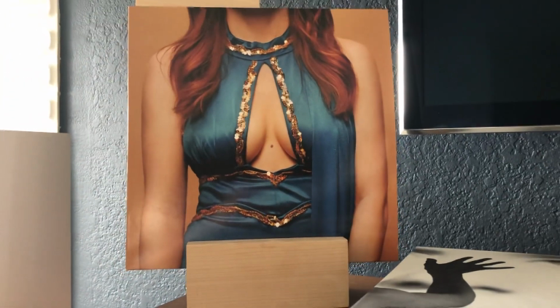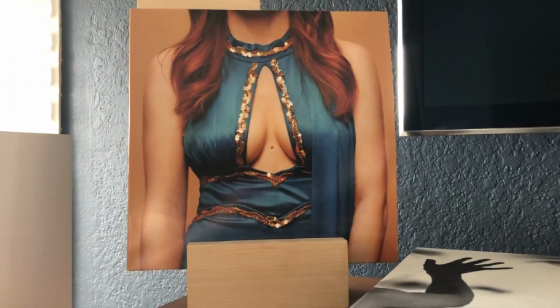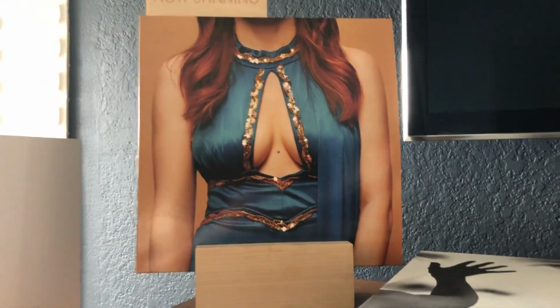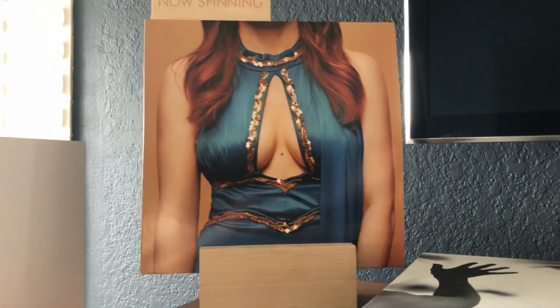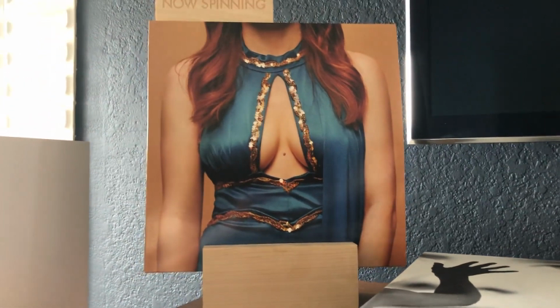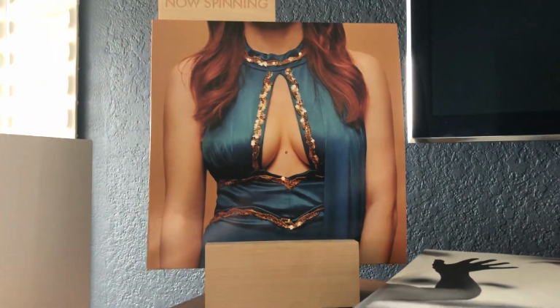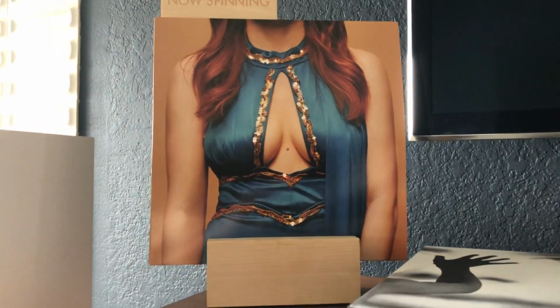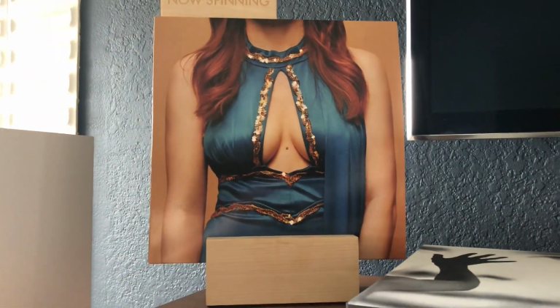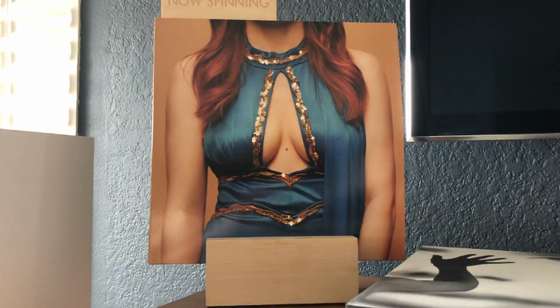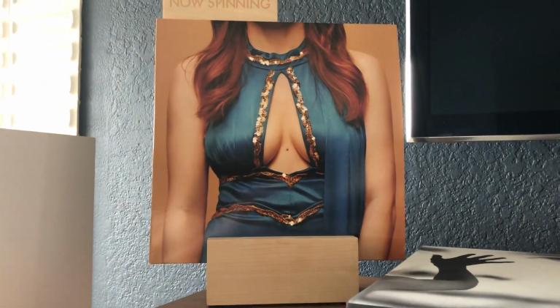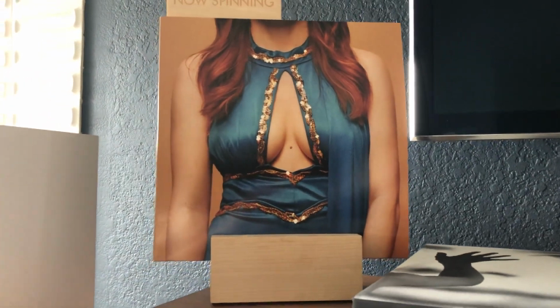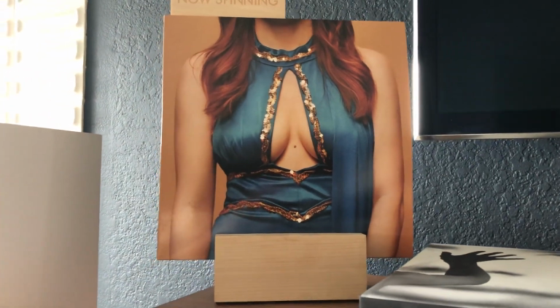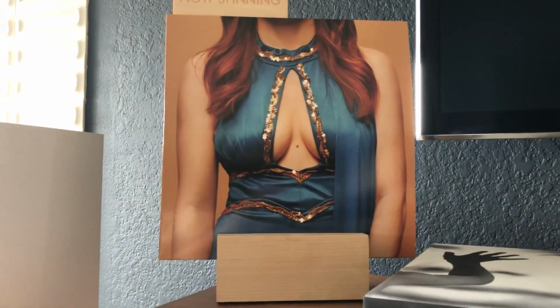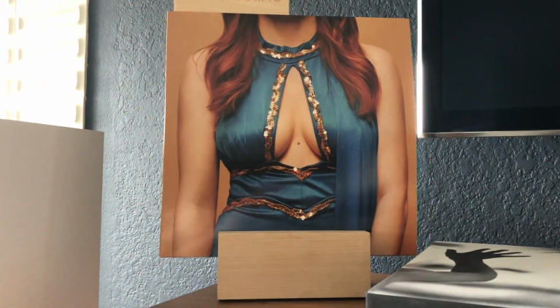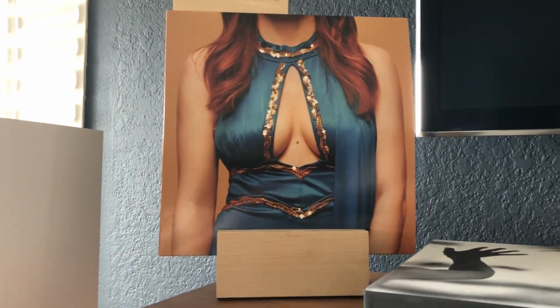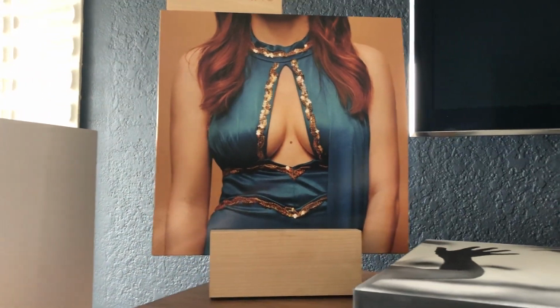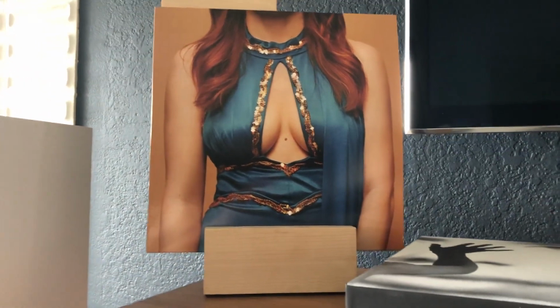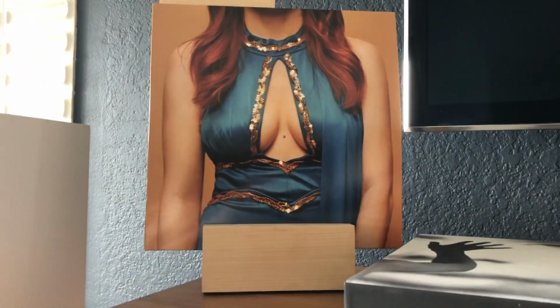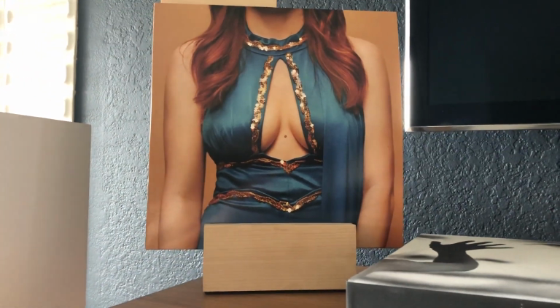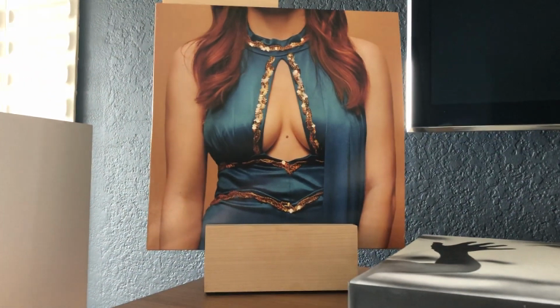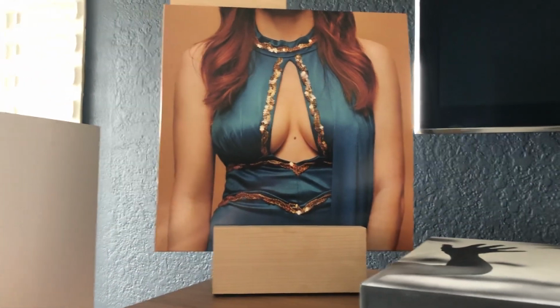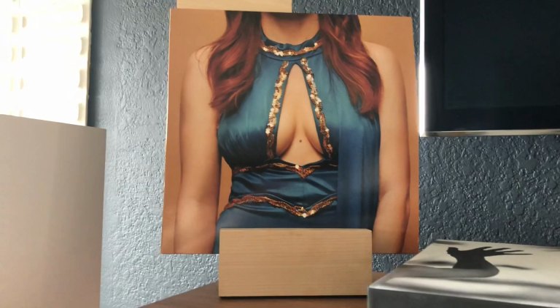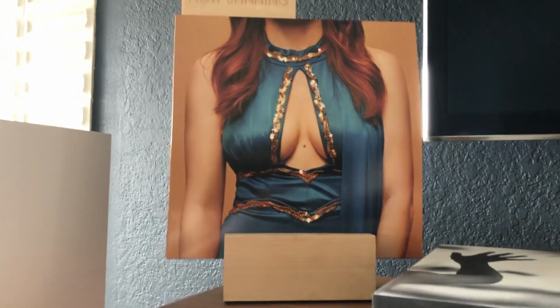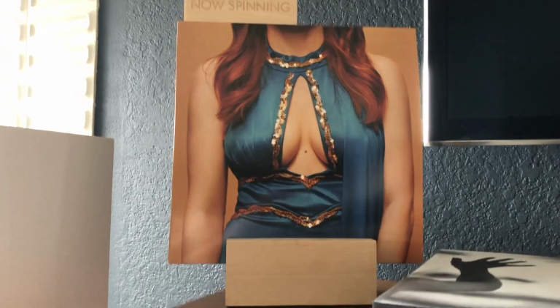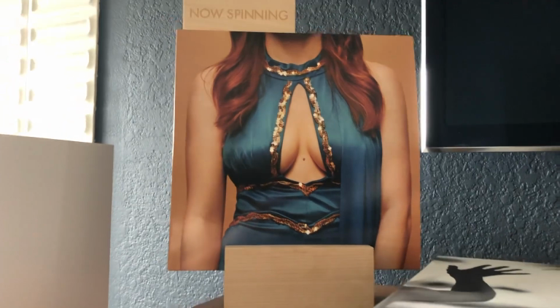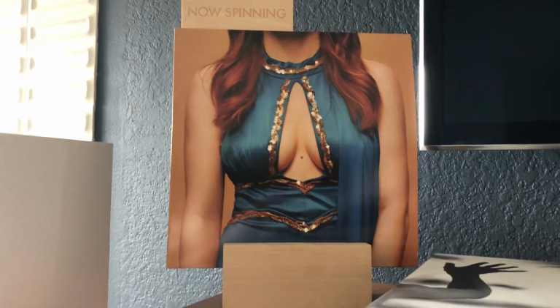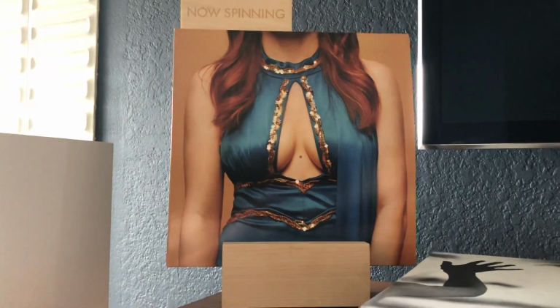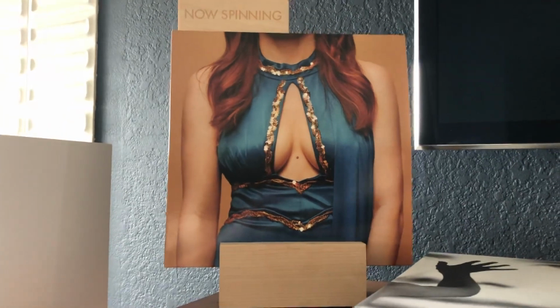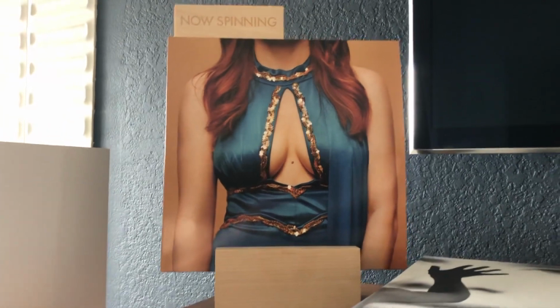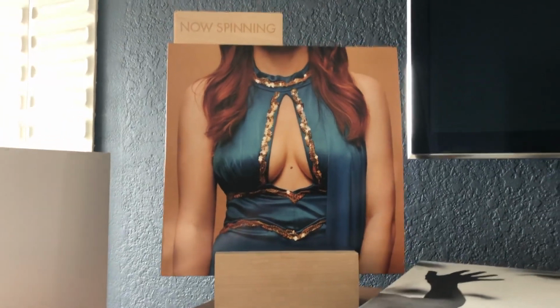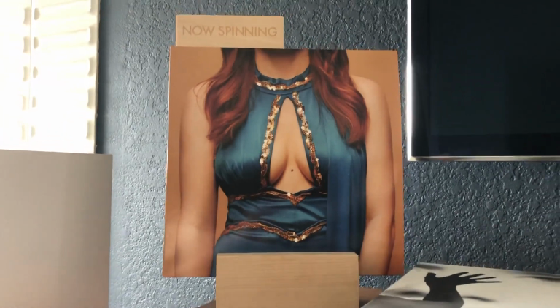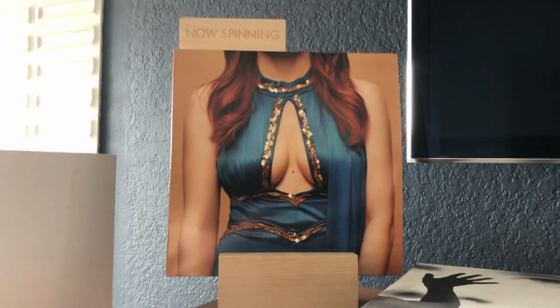Mazzy here, hello kids, hello vinyl community — I know you're not all kids, but when you're into music...